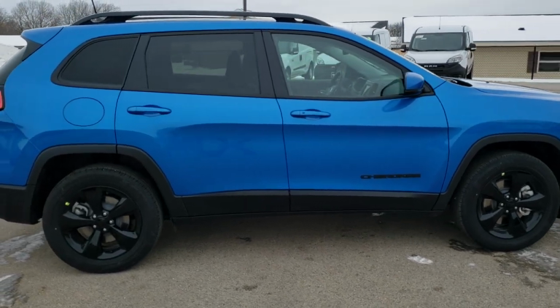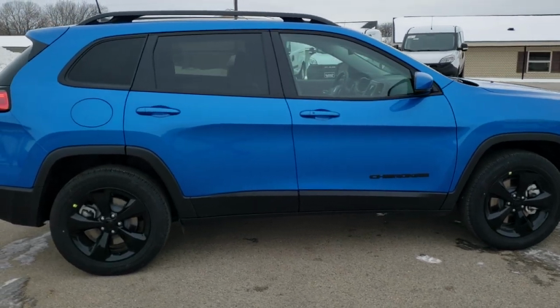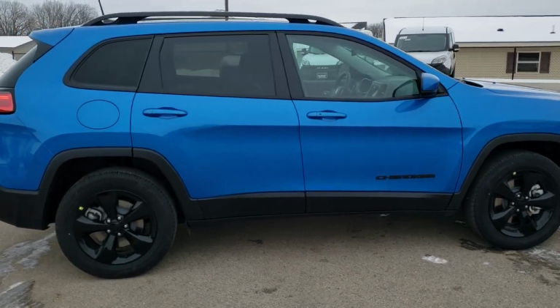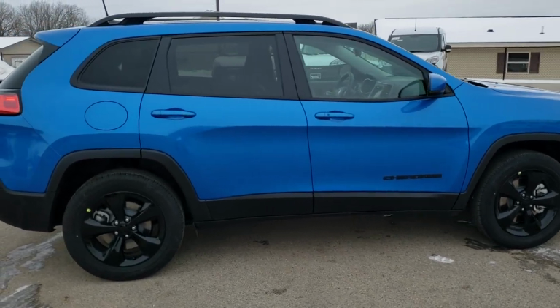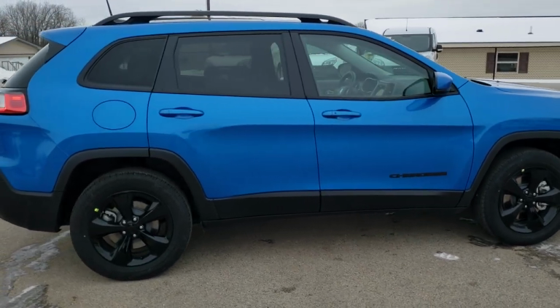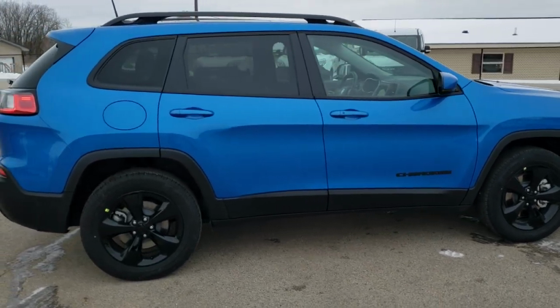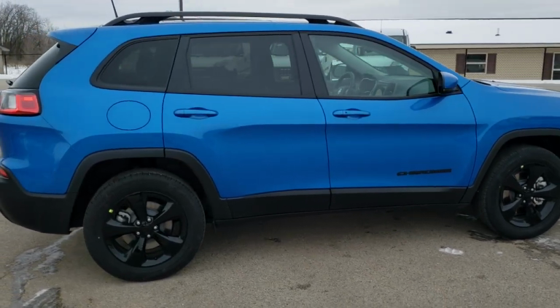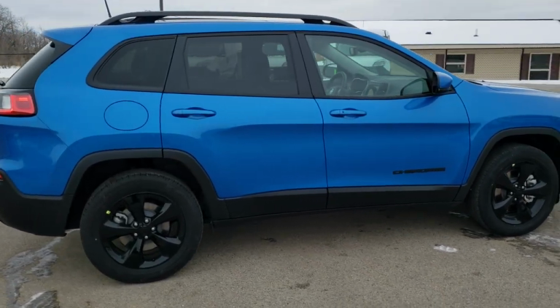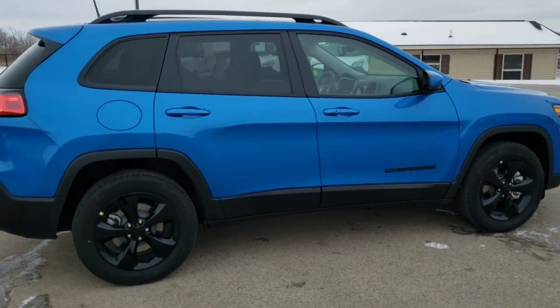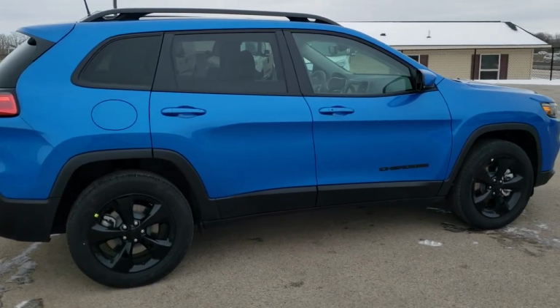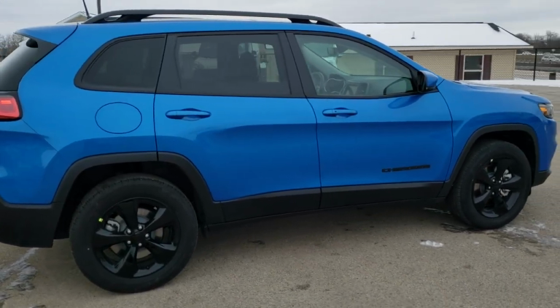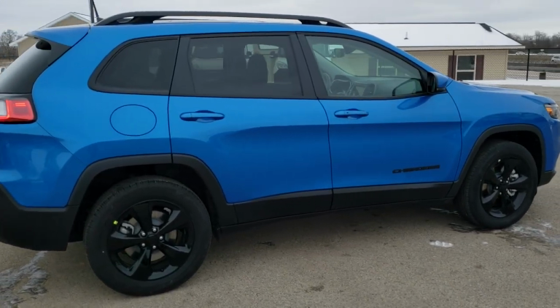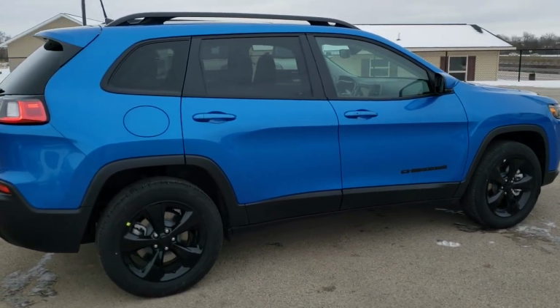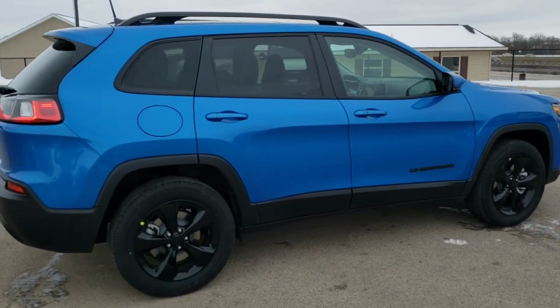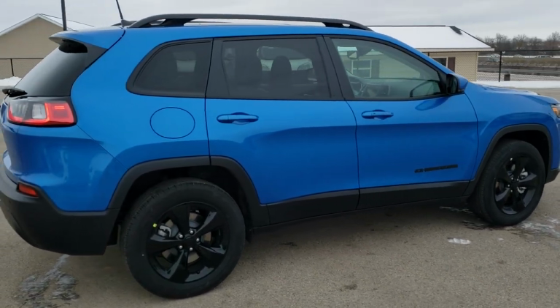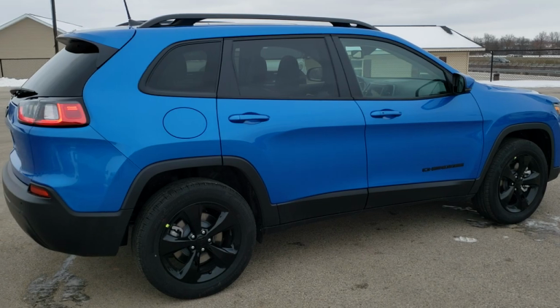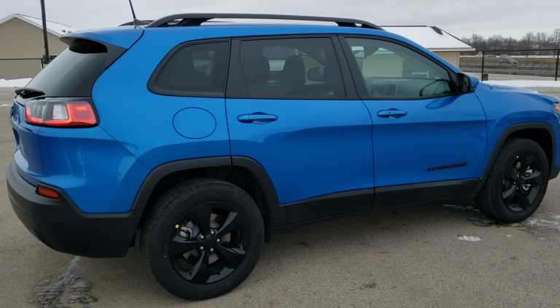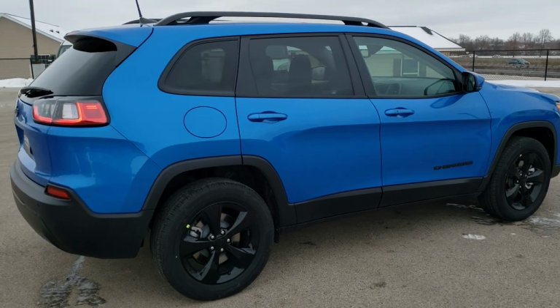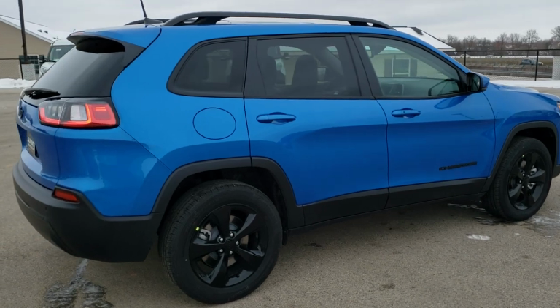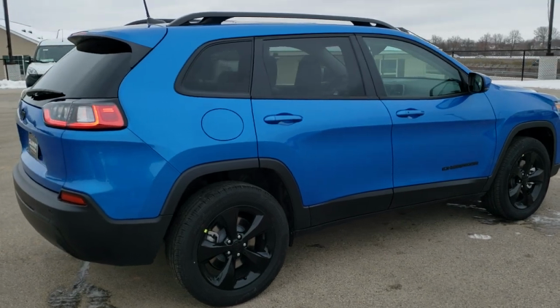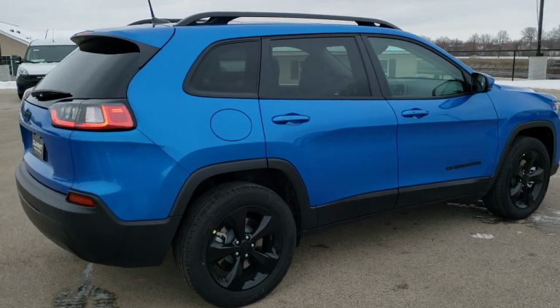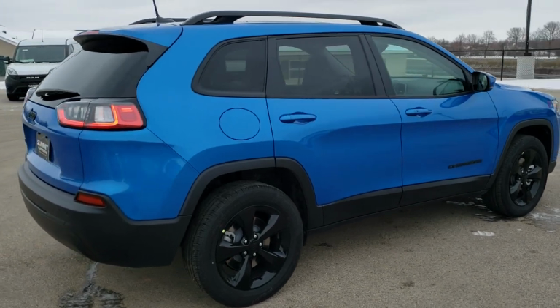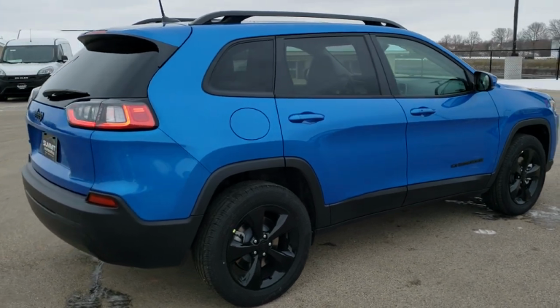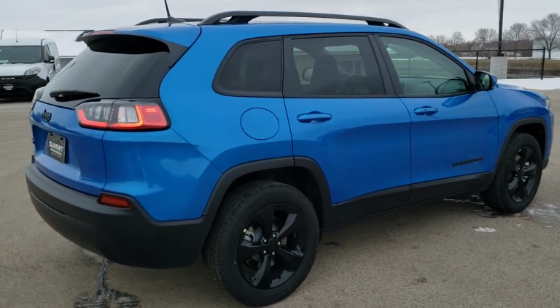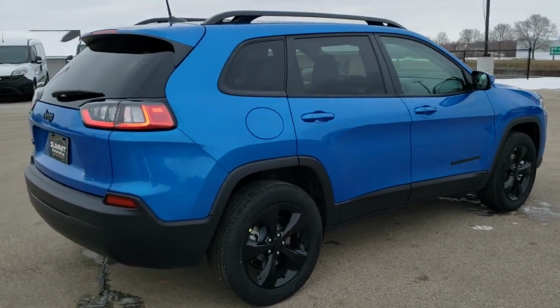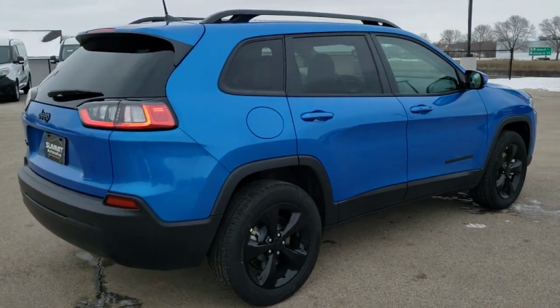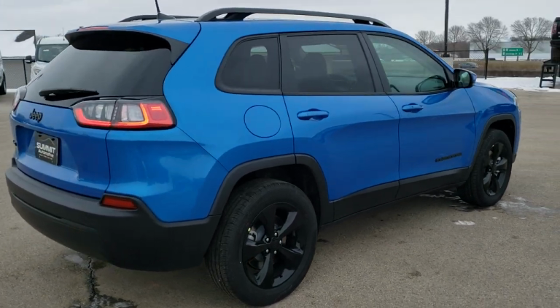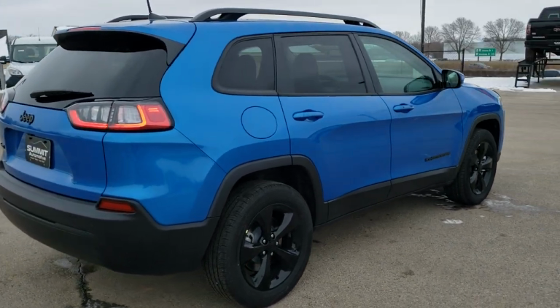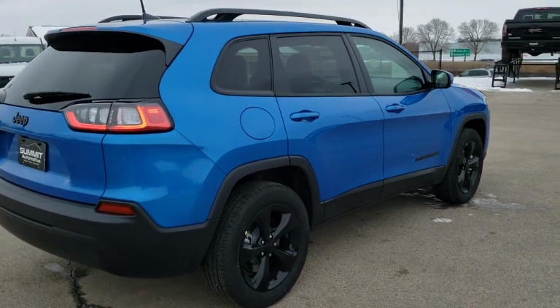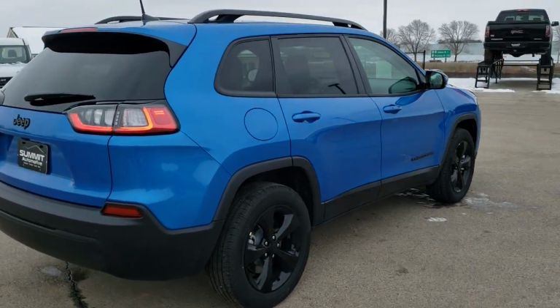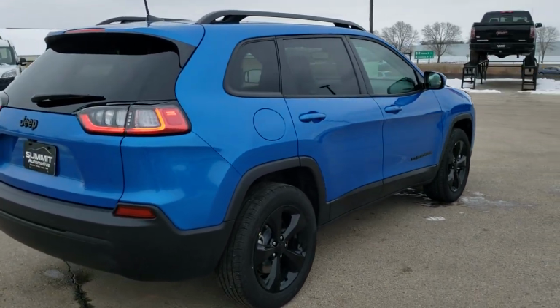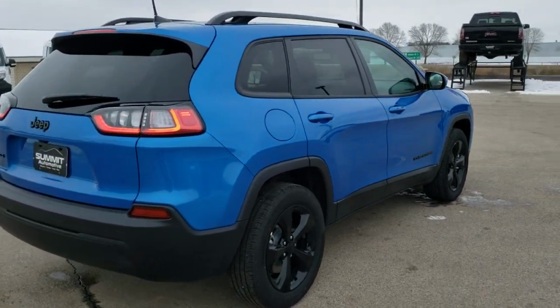Hydro Blue is the color. This one has the 2.4 liter 4 cylinder motor and is a 4 wheel drive.